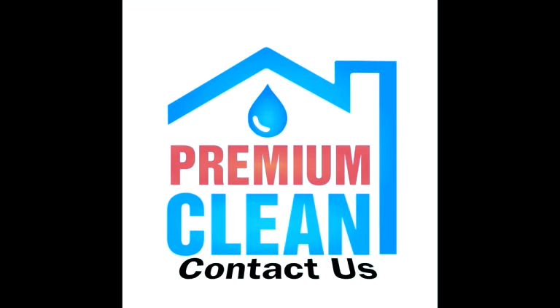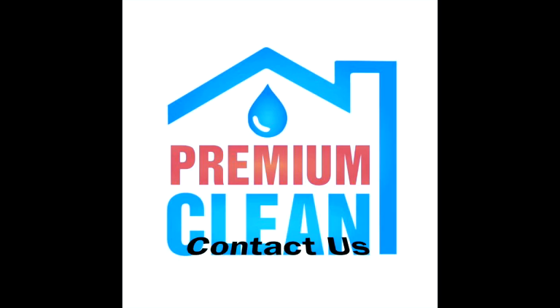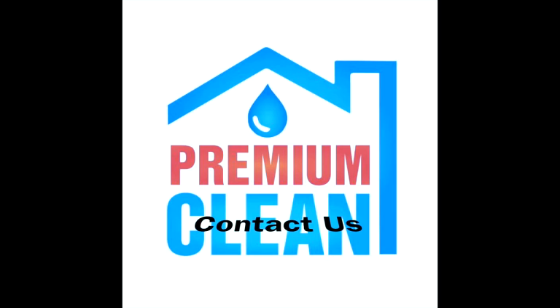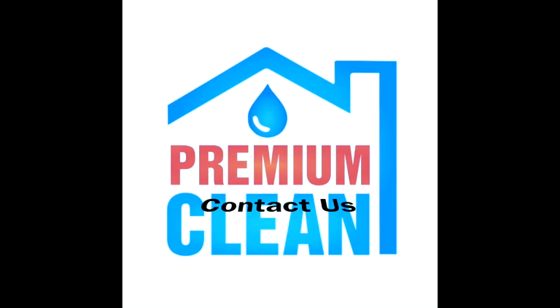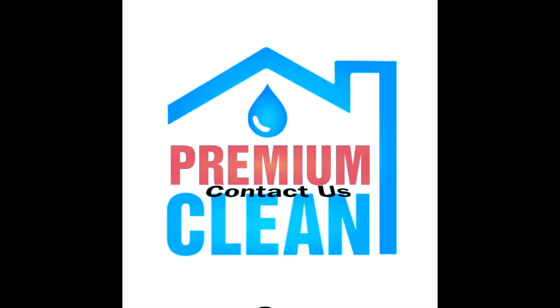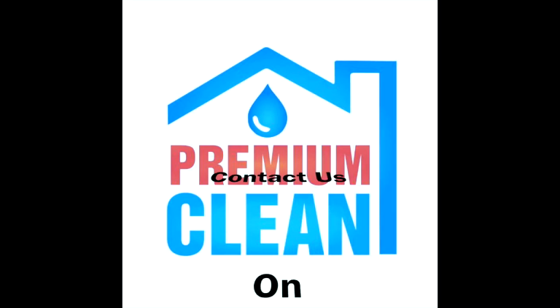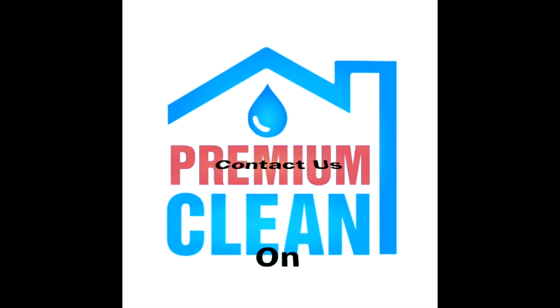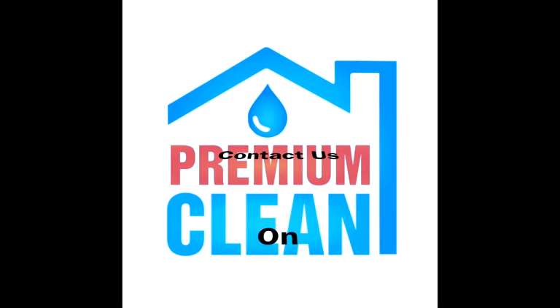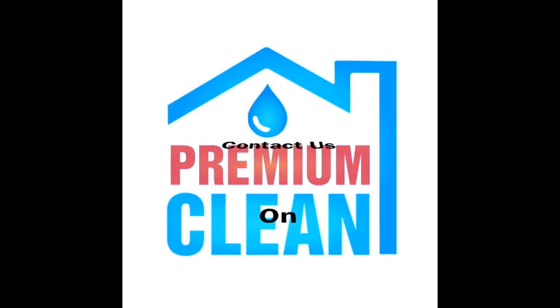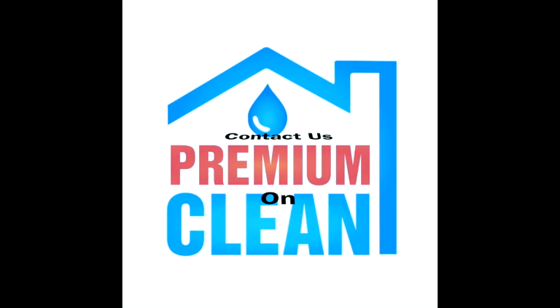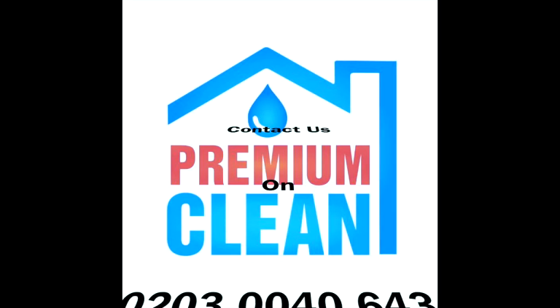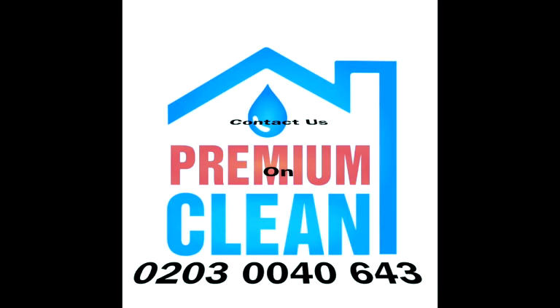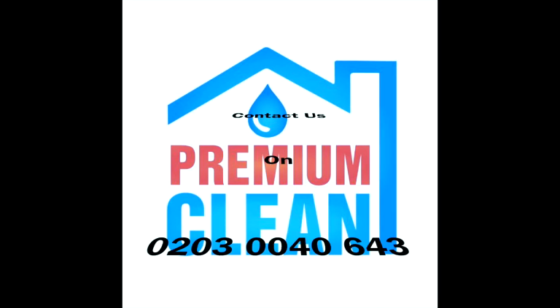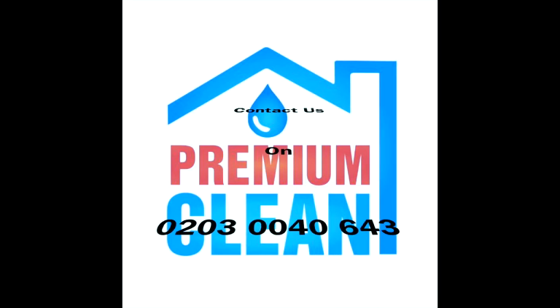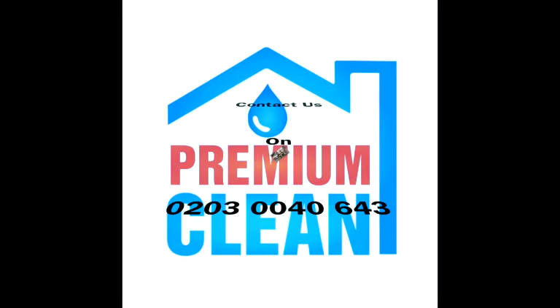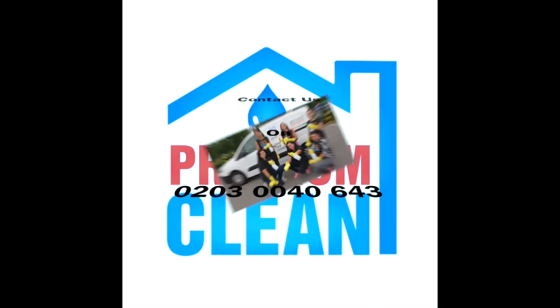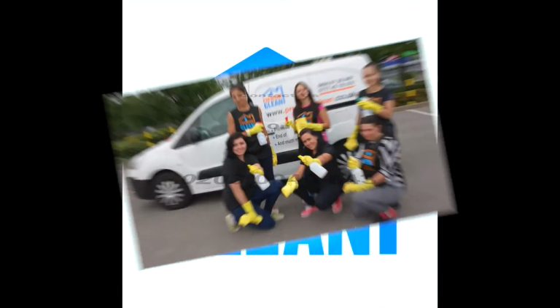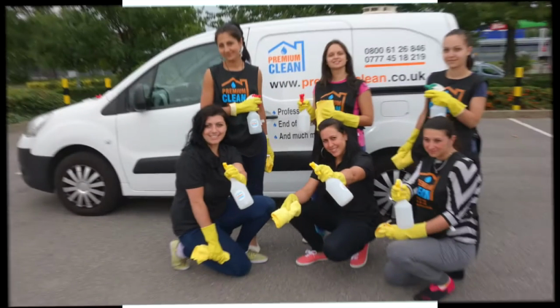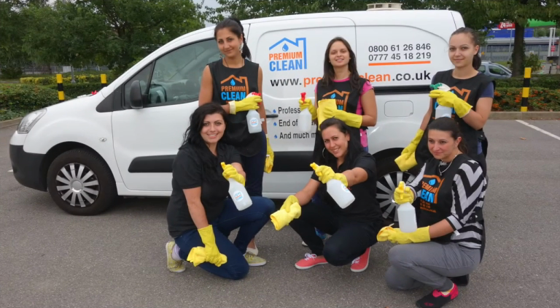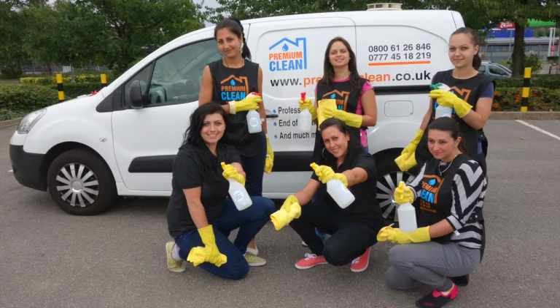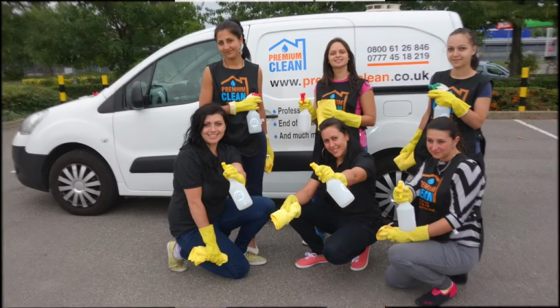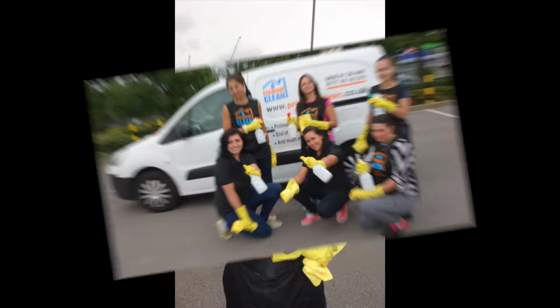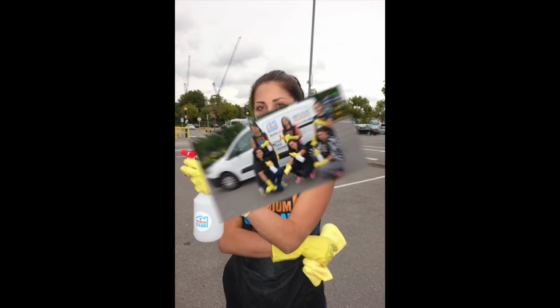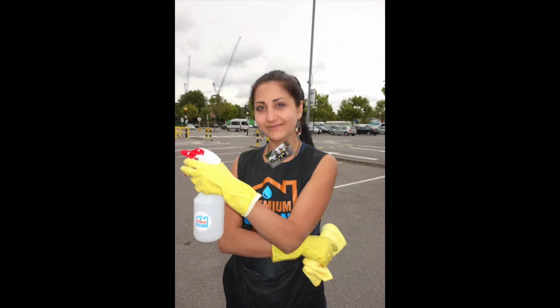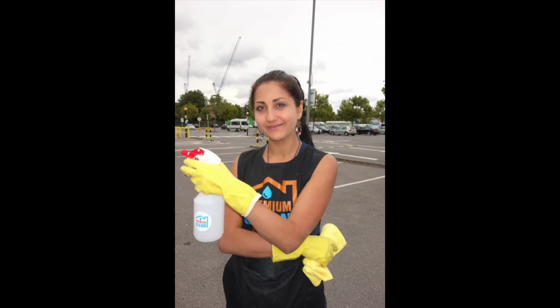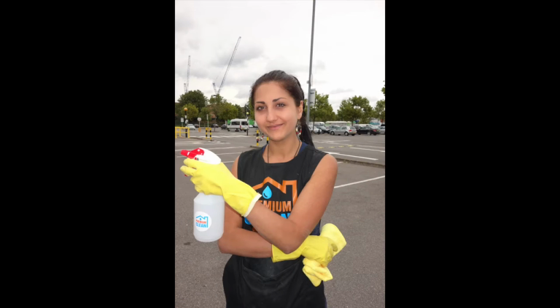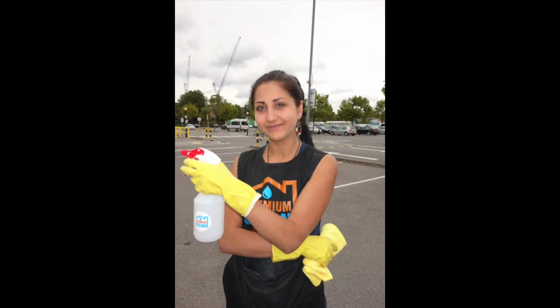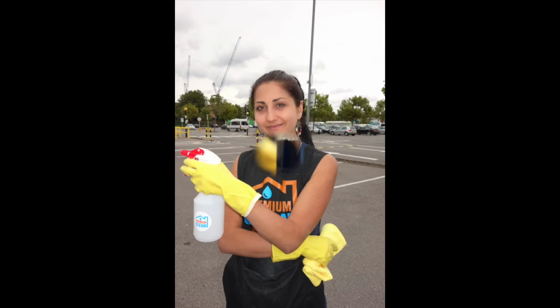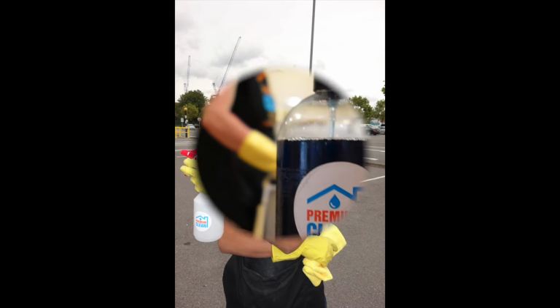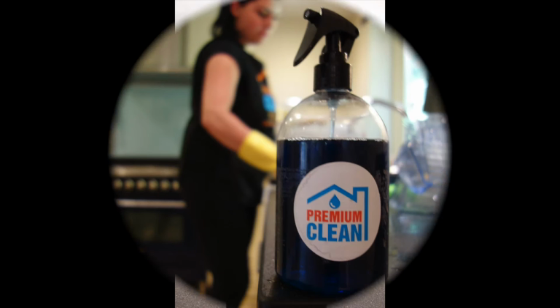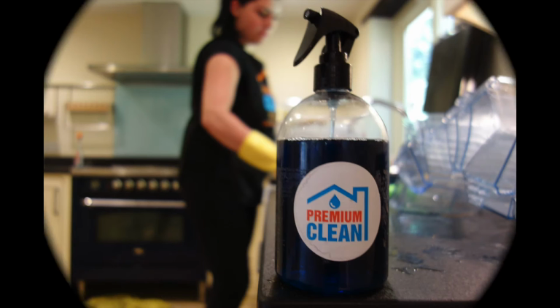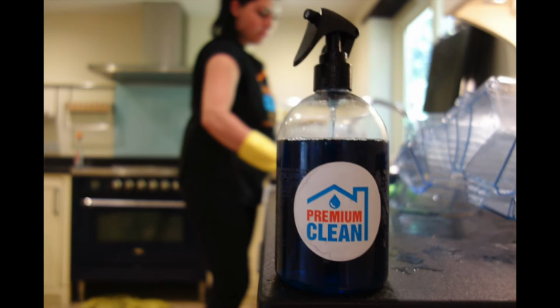If you are ready for checkout, we are the best company for end of tenancy cleaning. Our program includes the following steps.